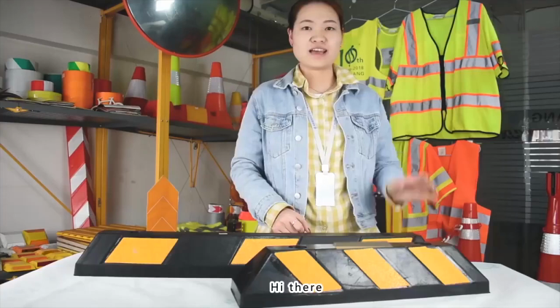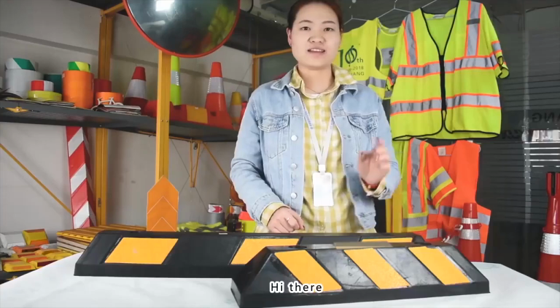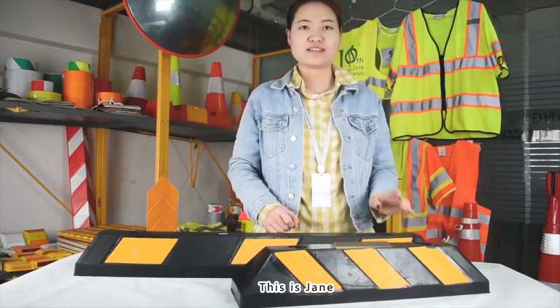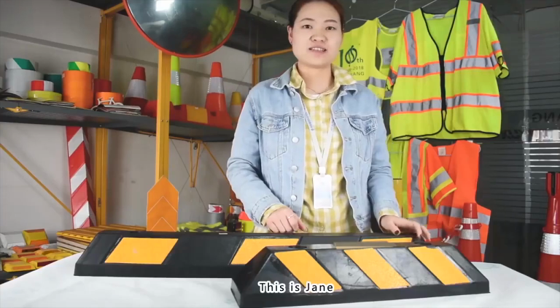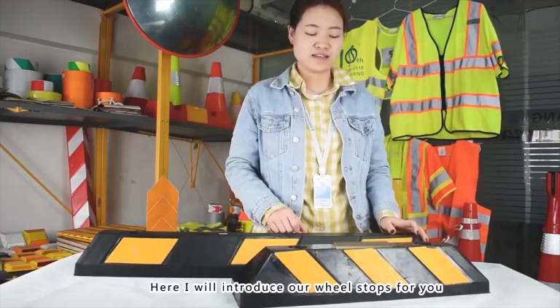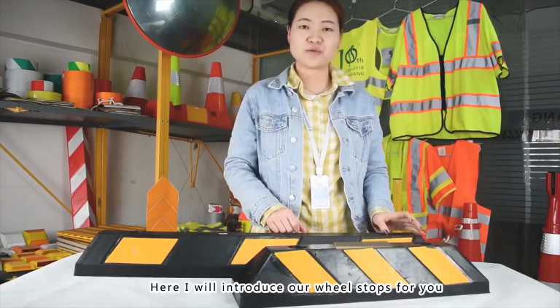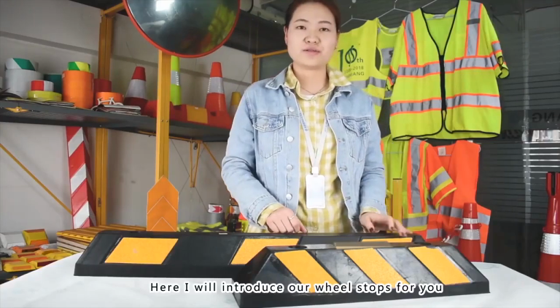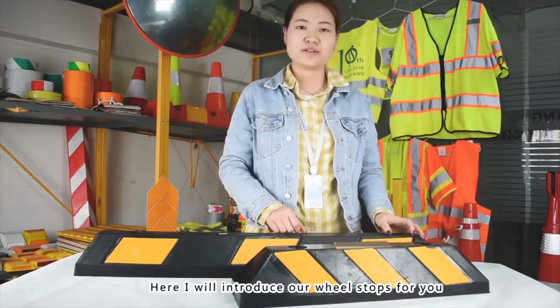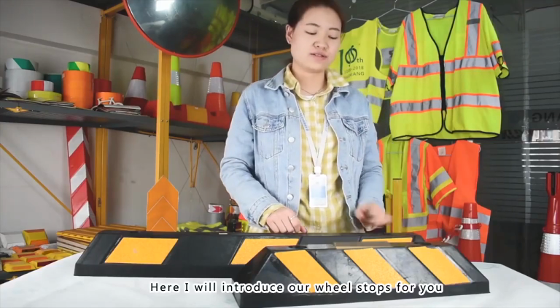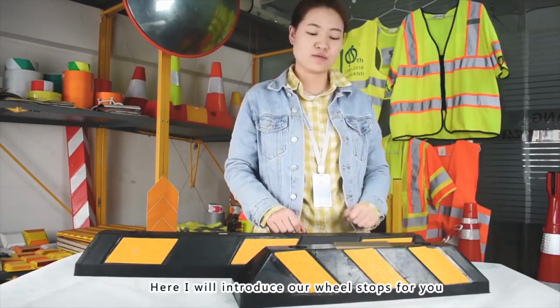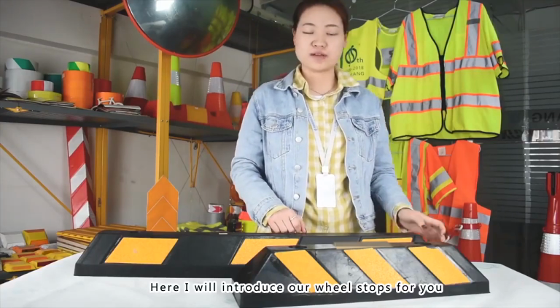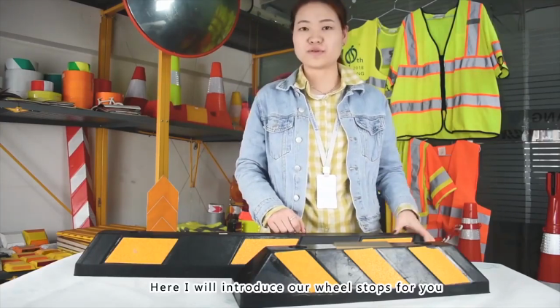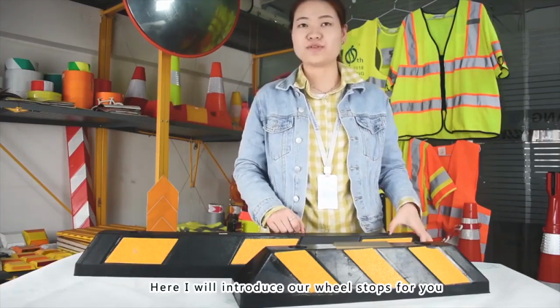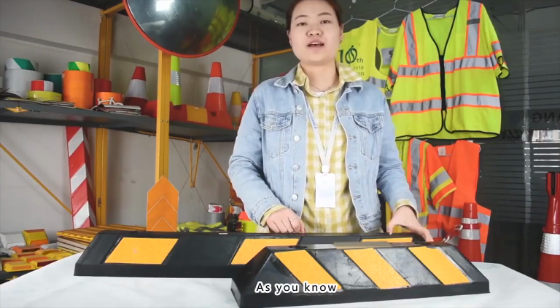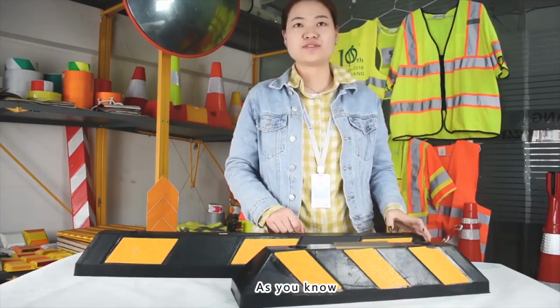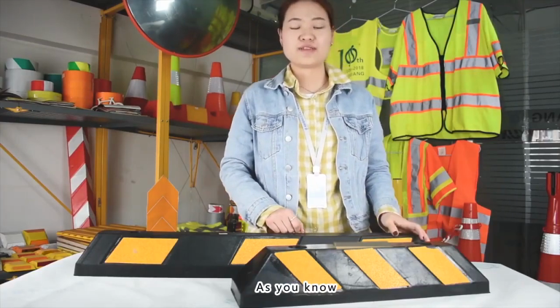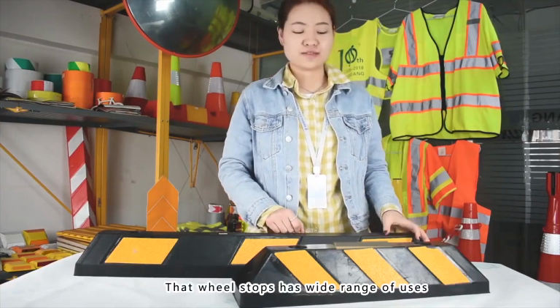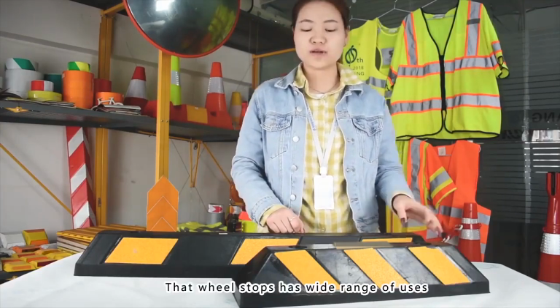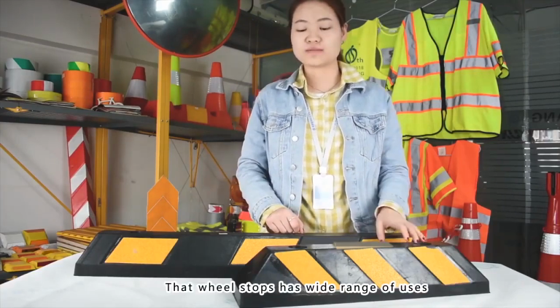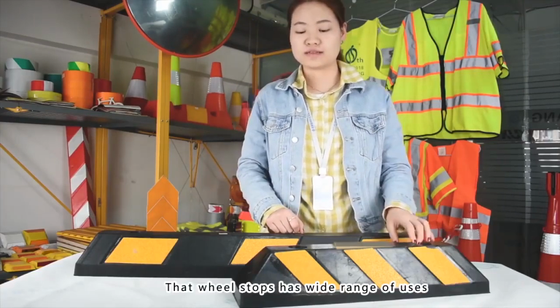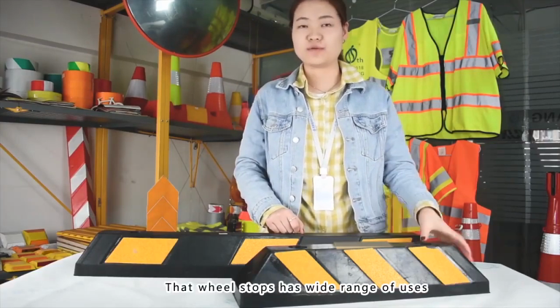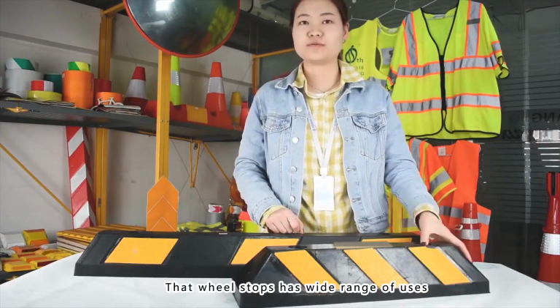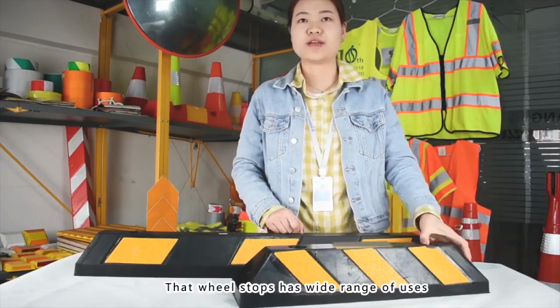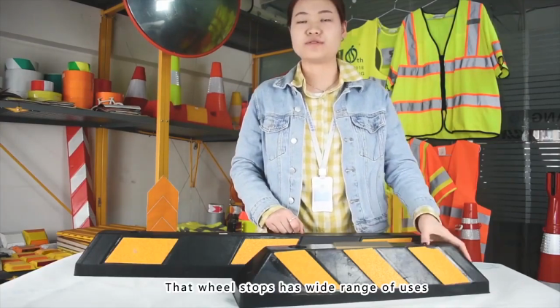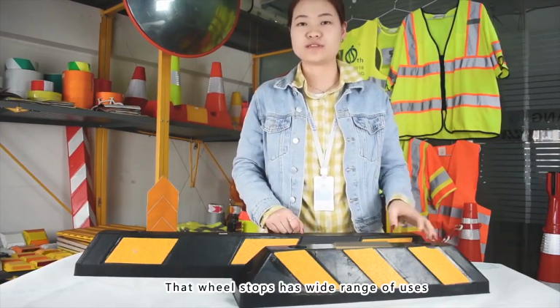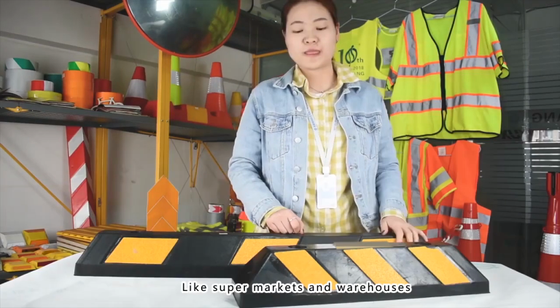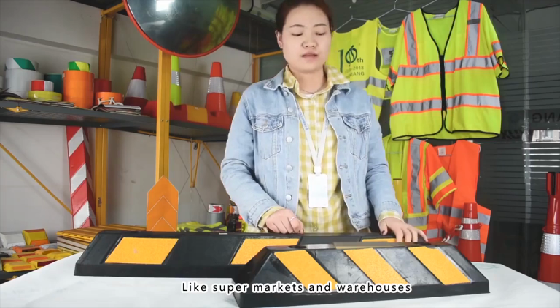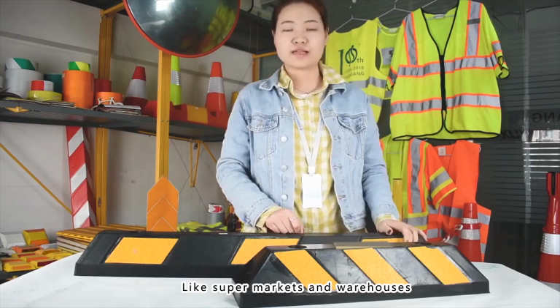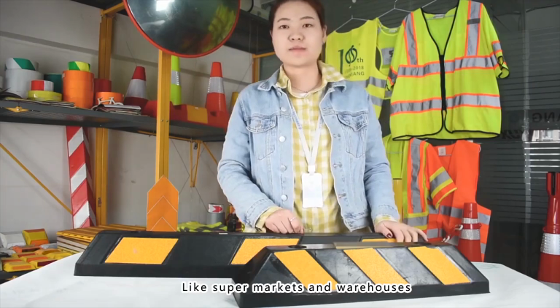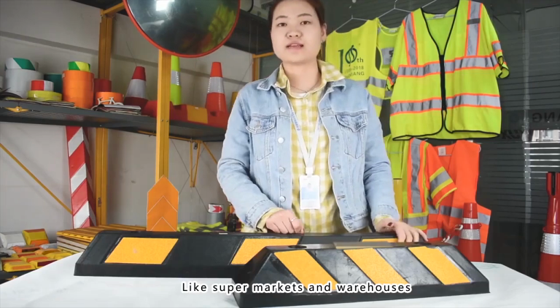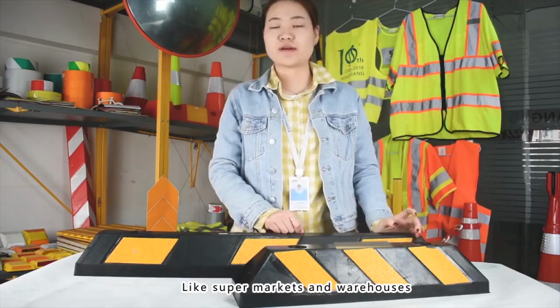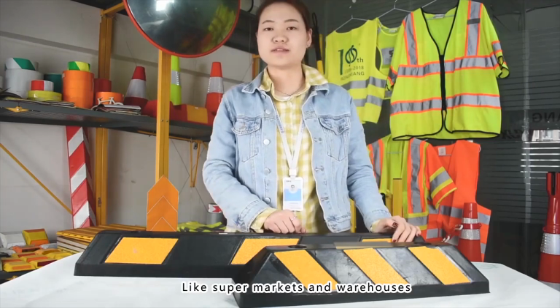Hi there, this is Jen. Here I will introduce our wheel stops for you. As you know, wheel stops have a great range of uses, like supermarkets and other areas.